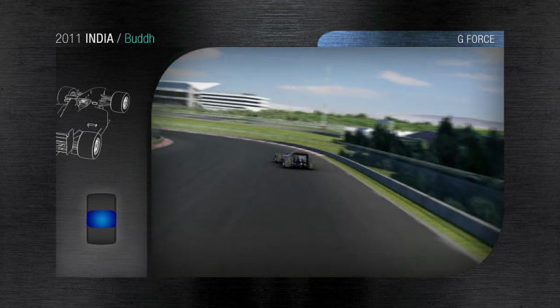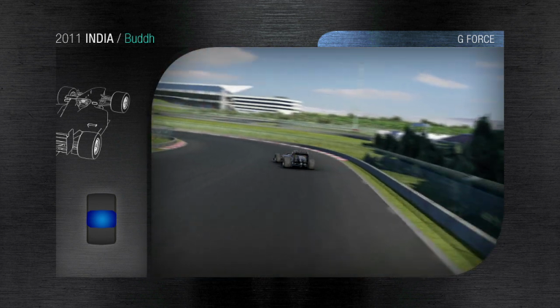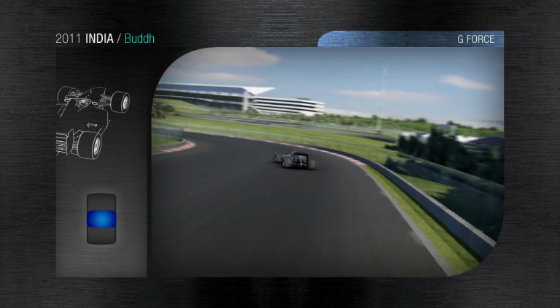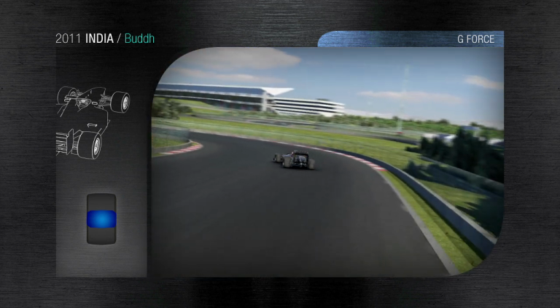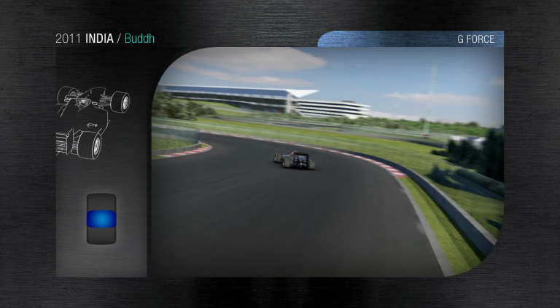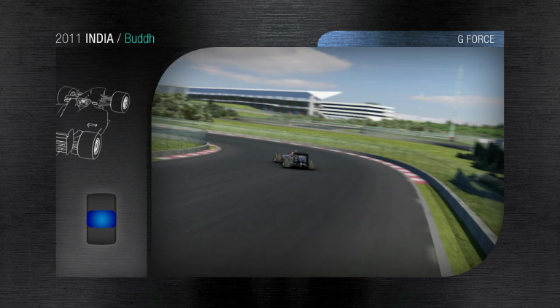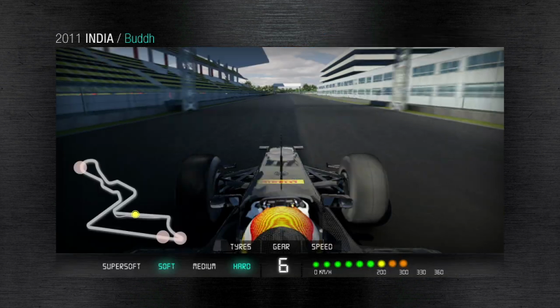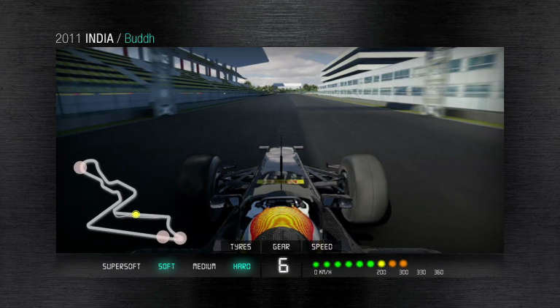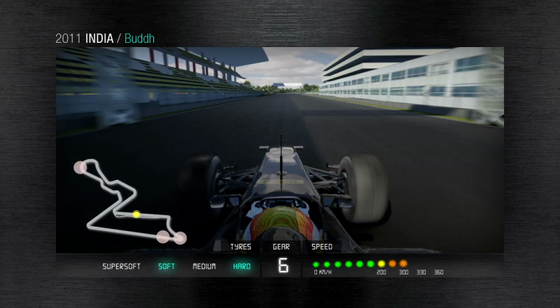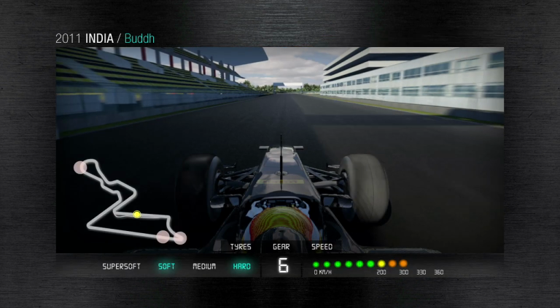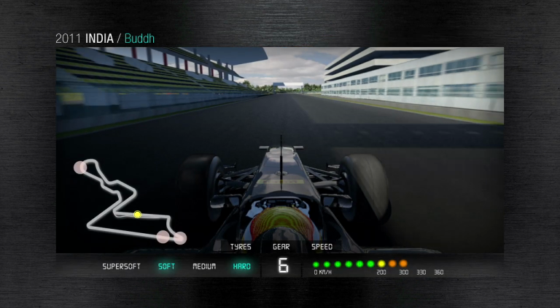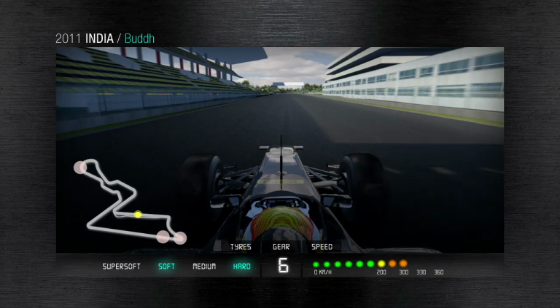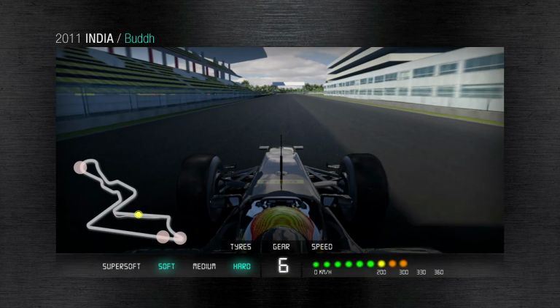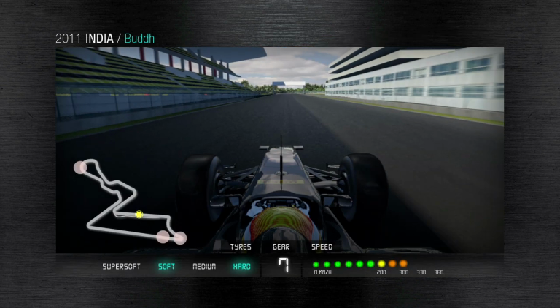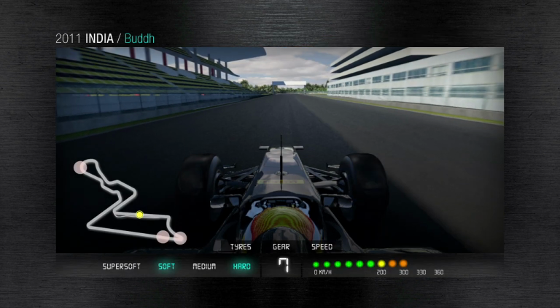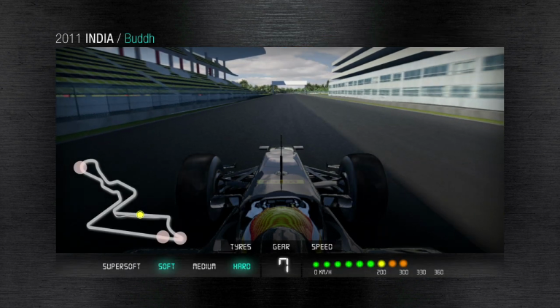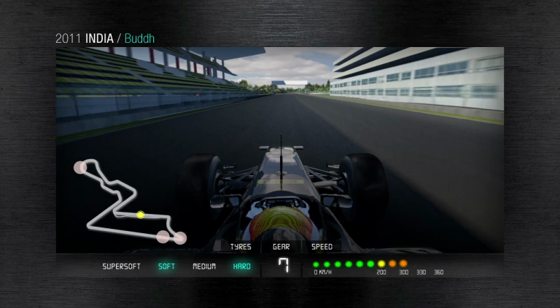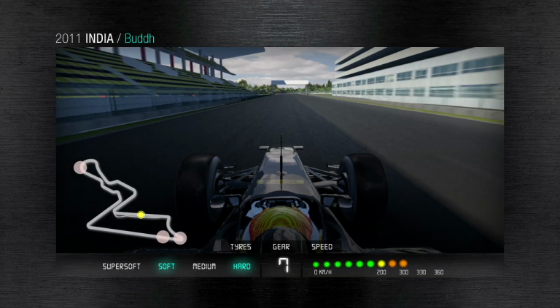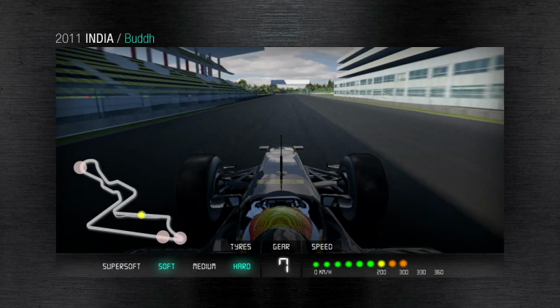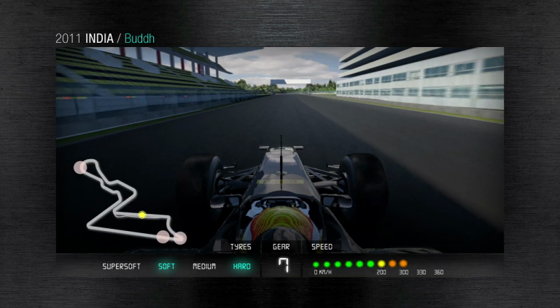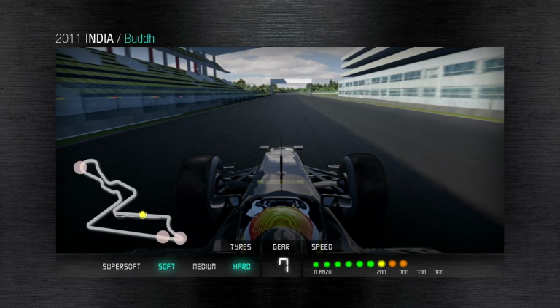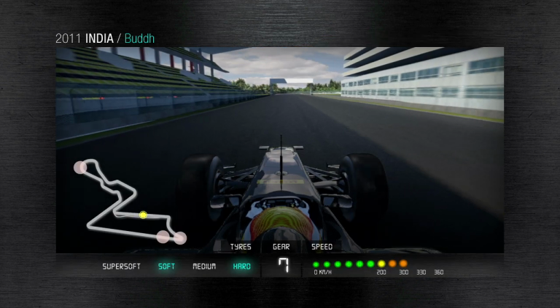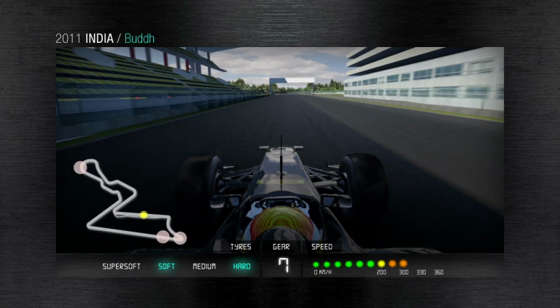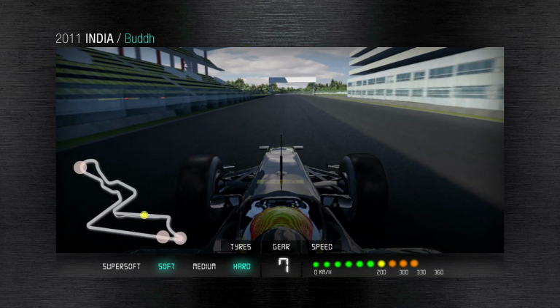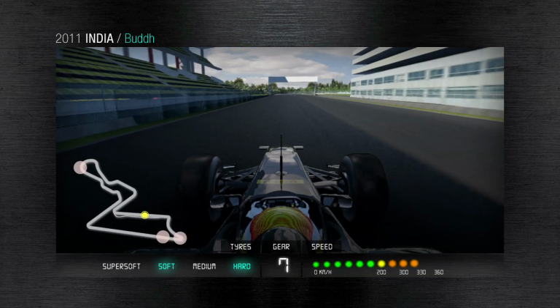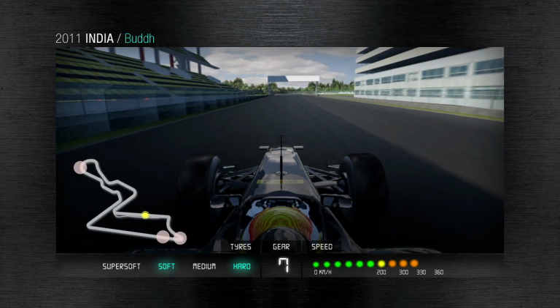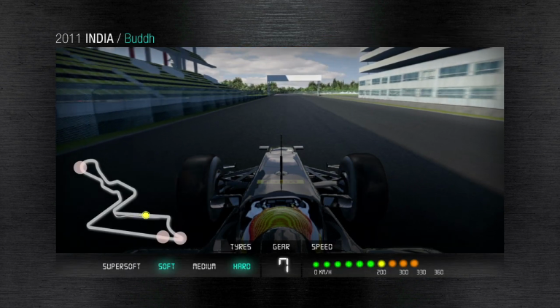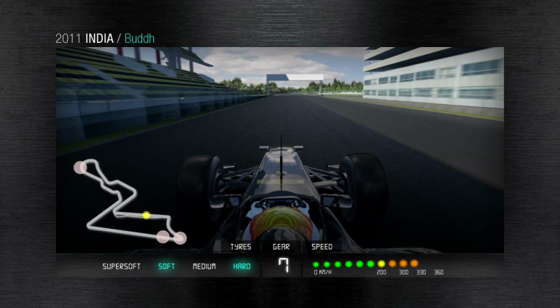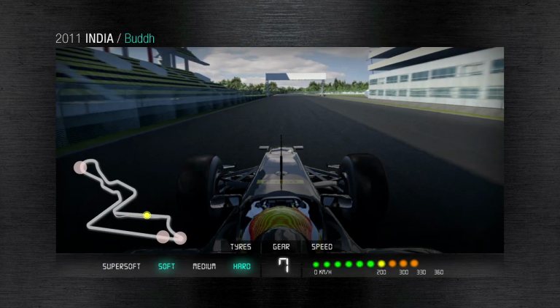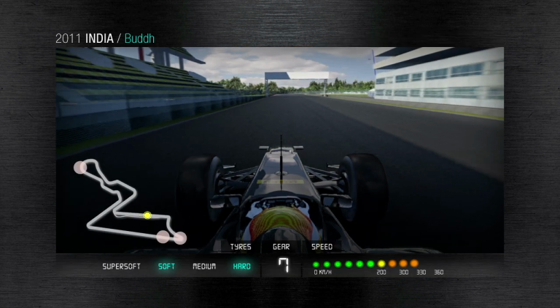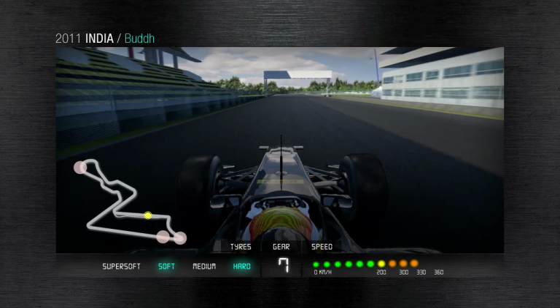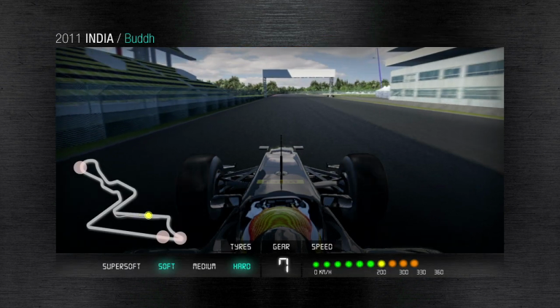The final left hand corner leads to the main straight, where full power is unleashed once more.